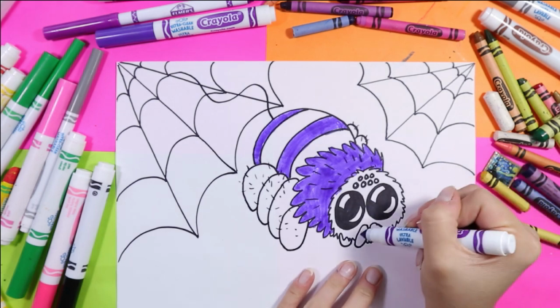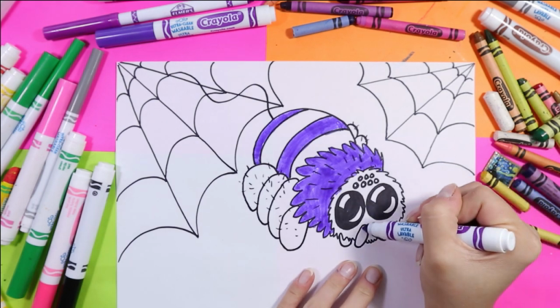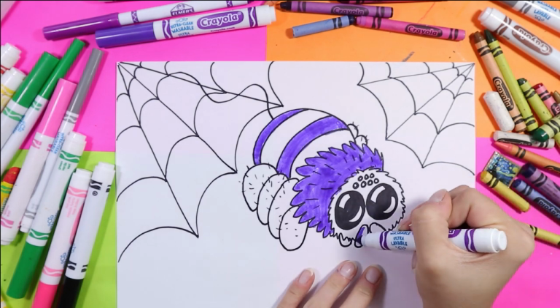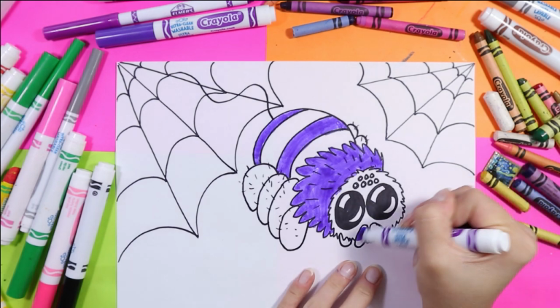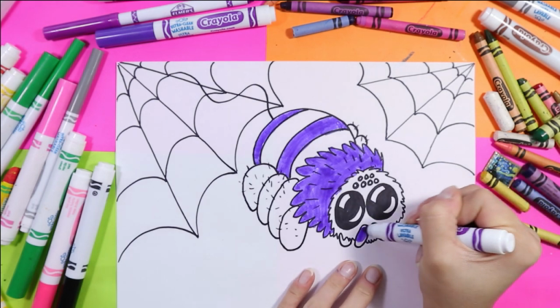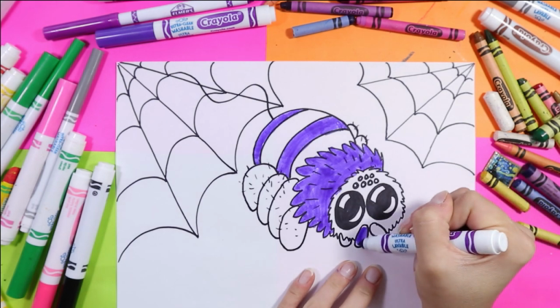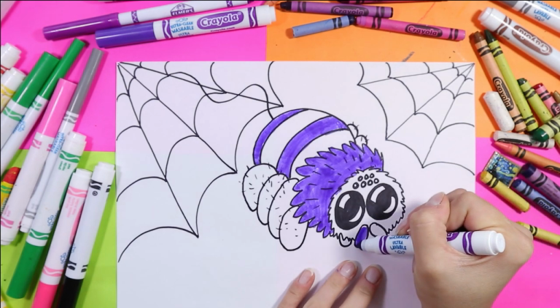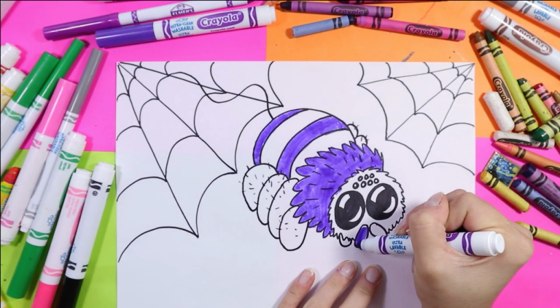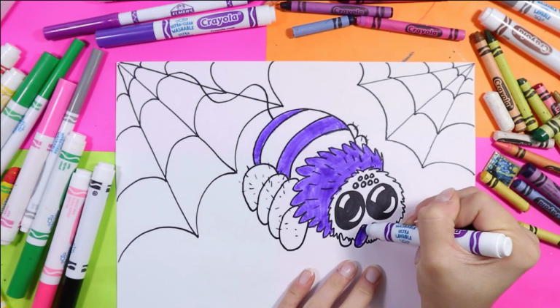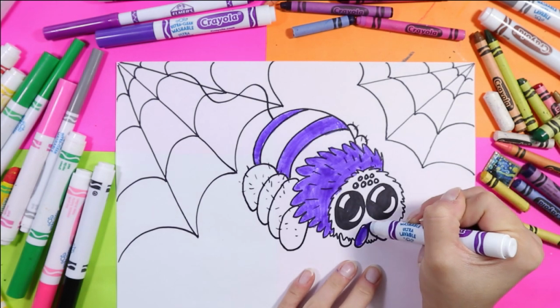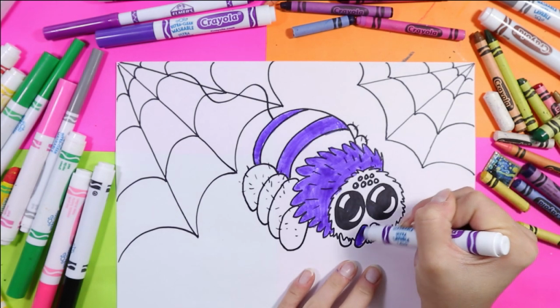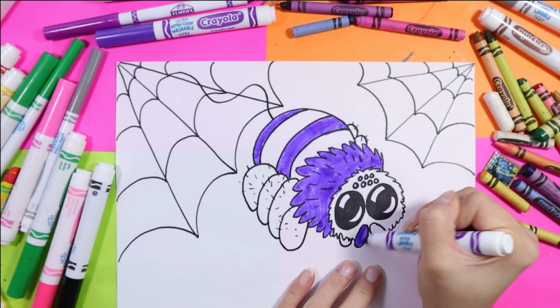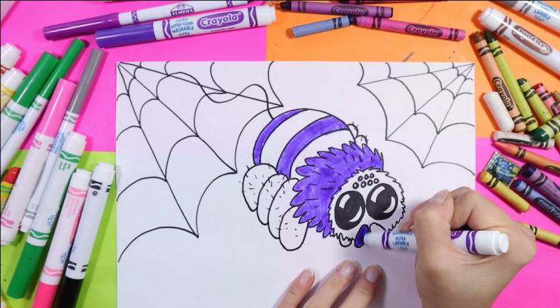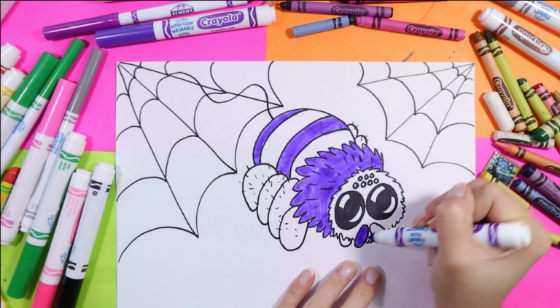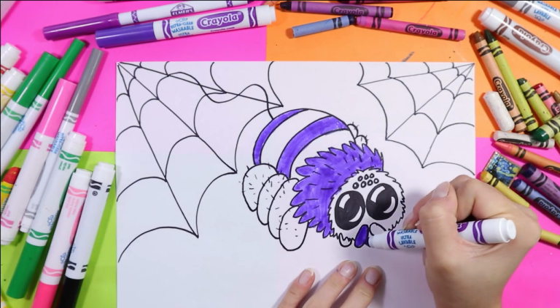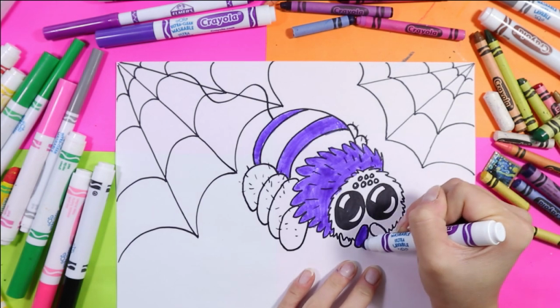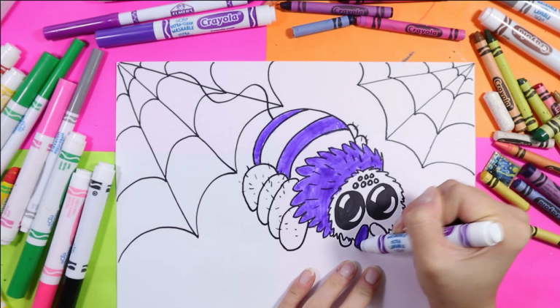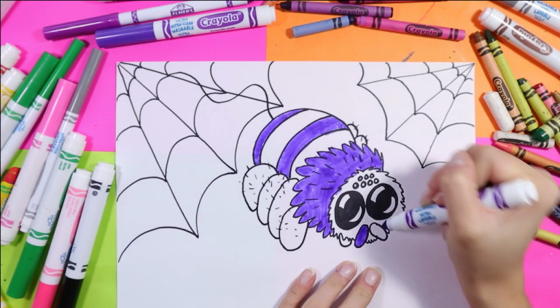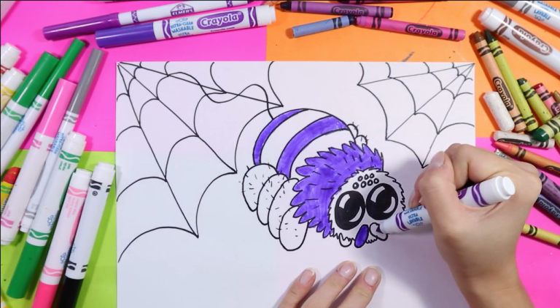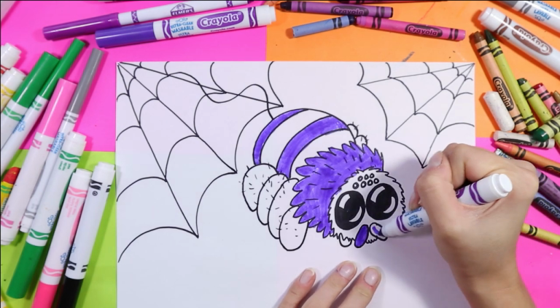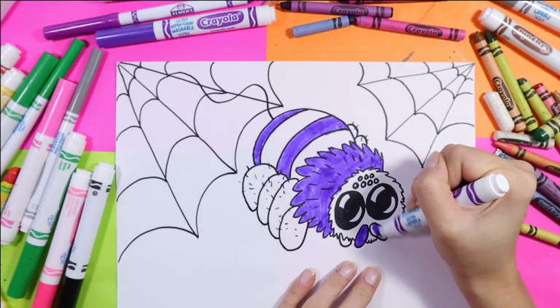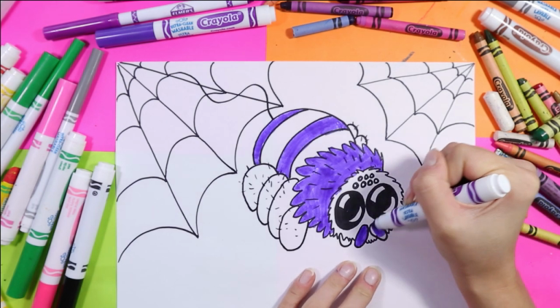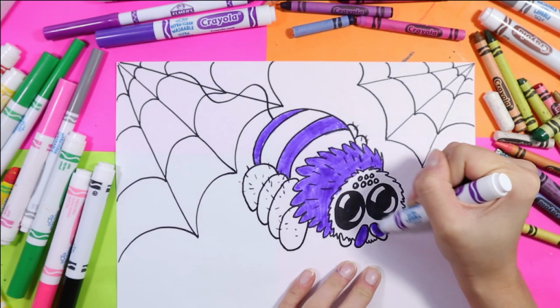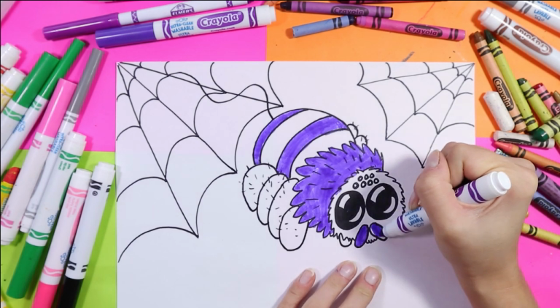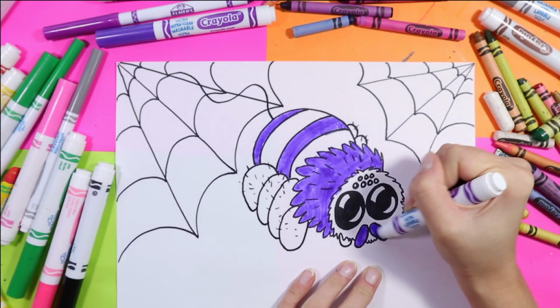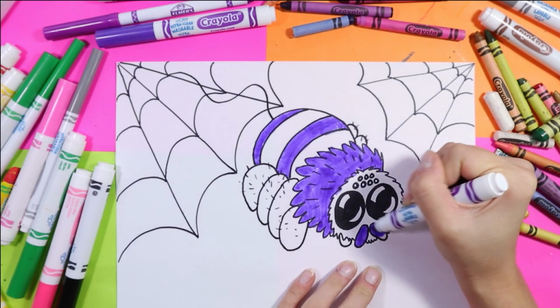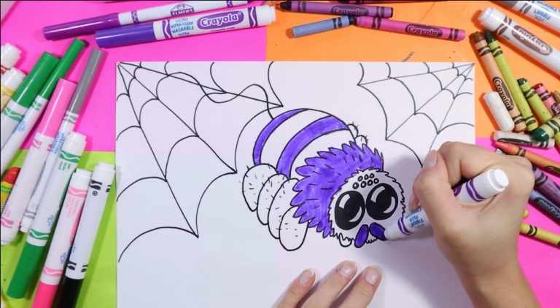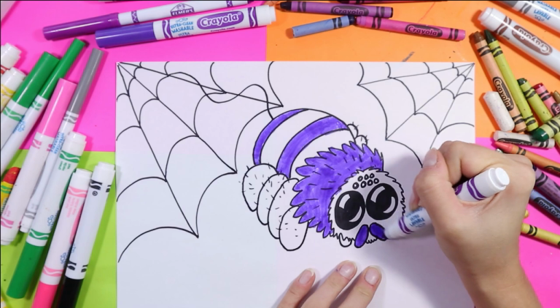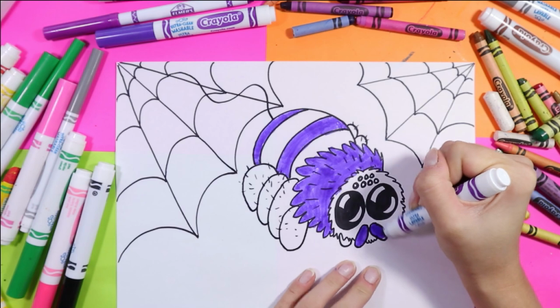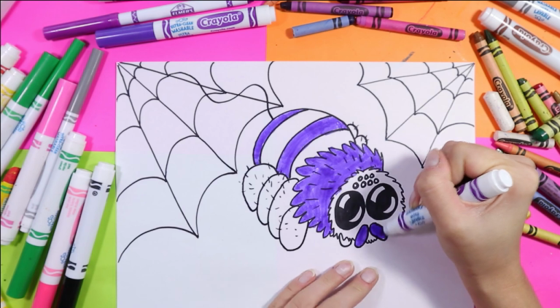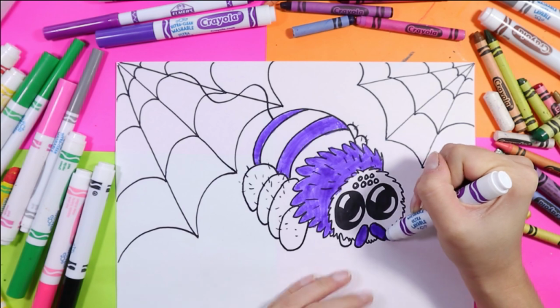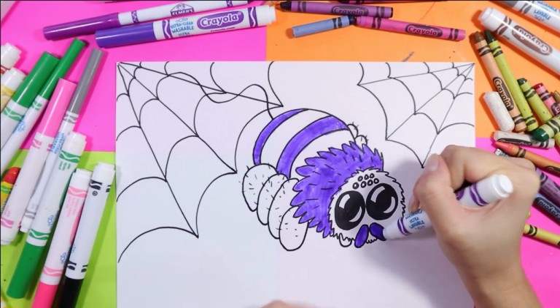I'm also going to color these with the purple — that'll make it look super cute.